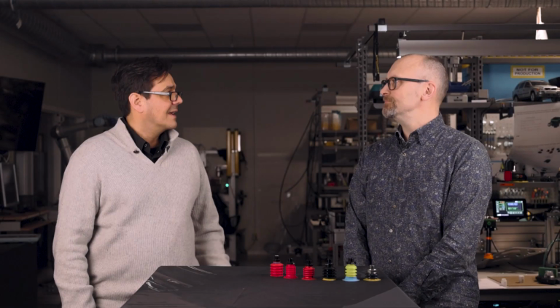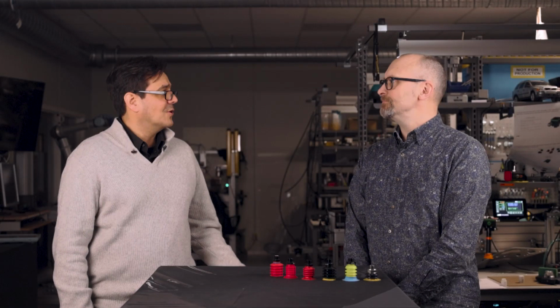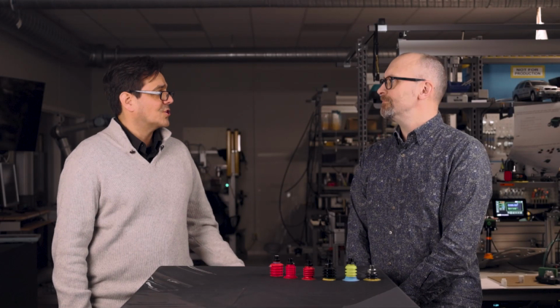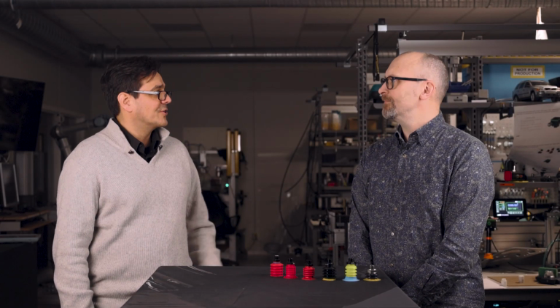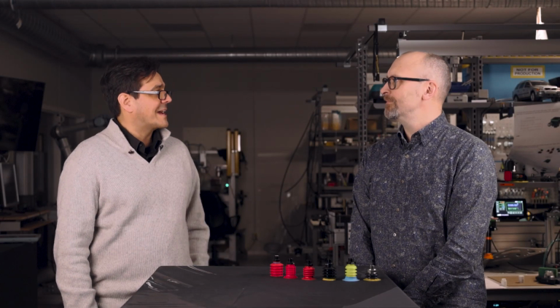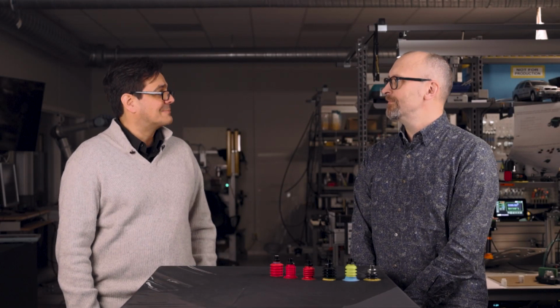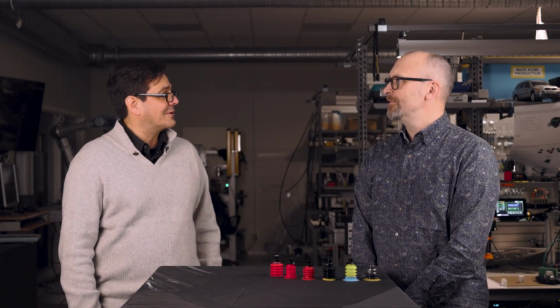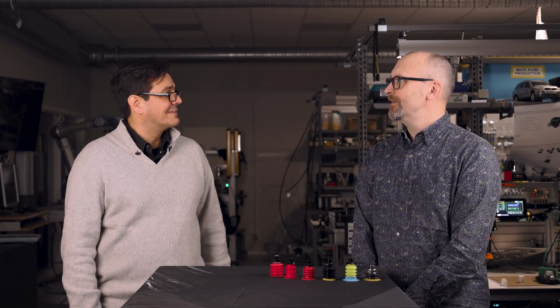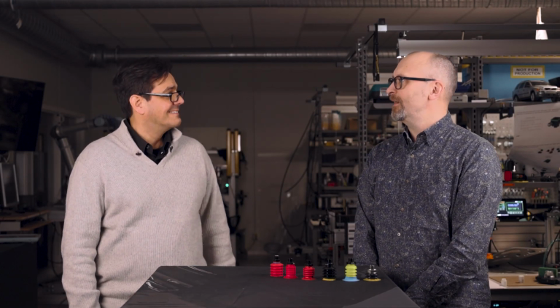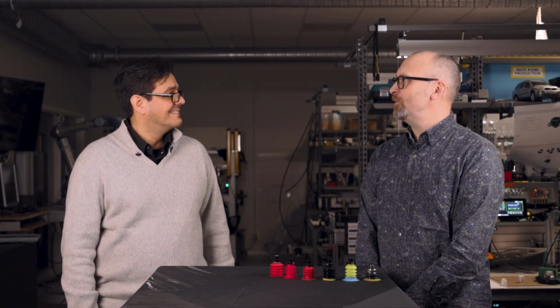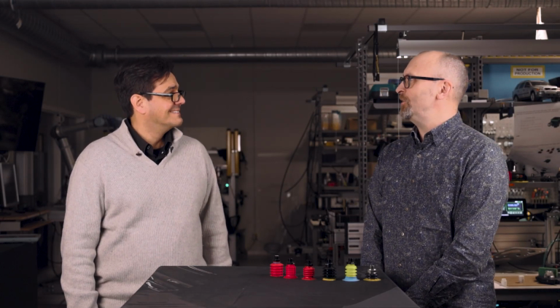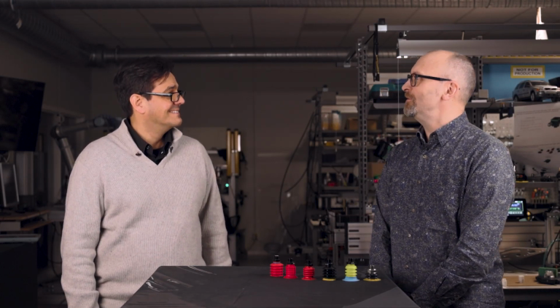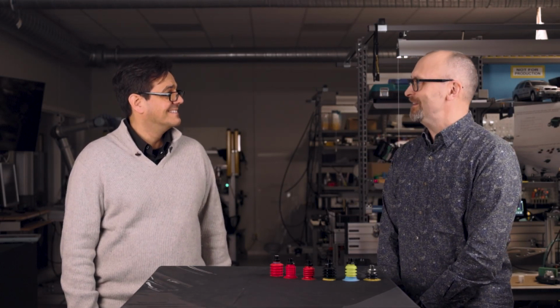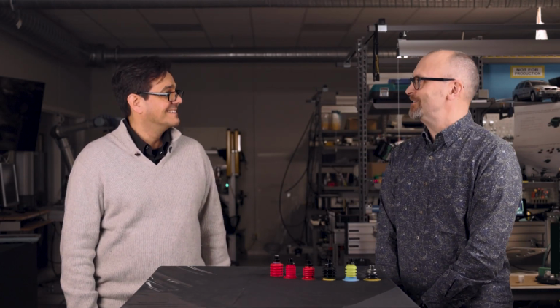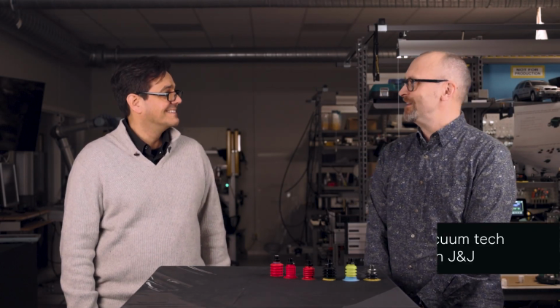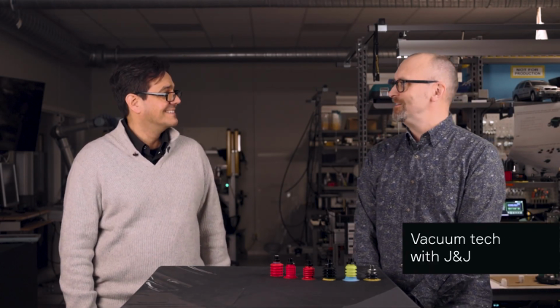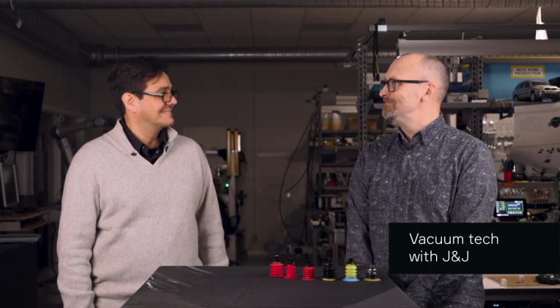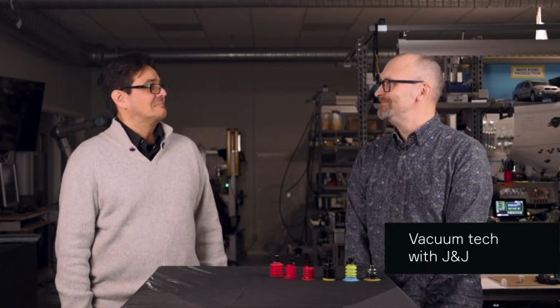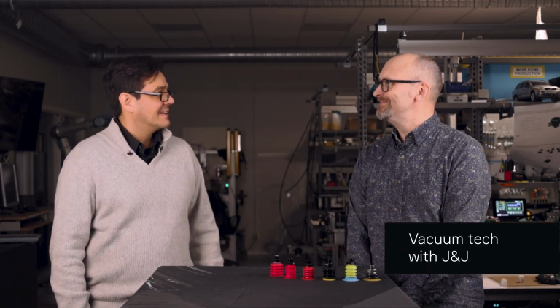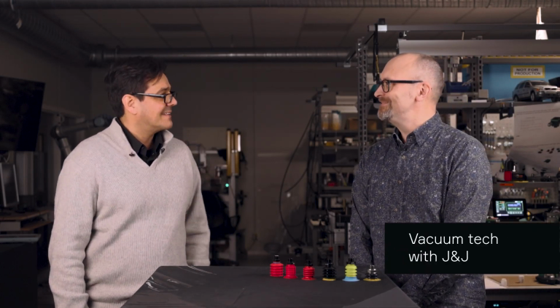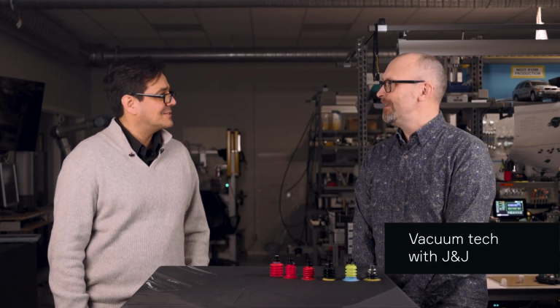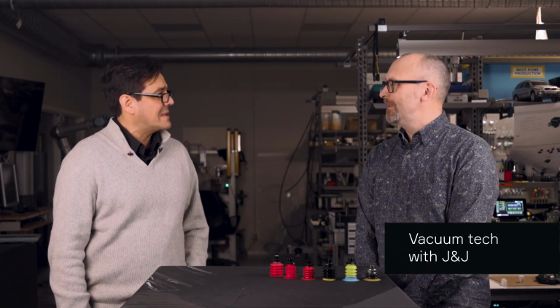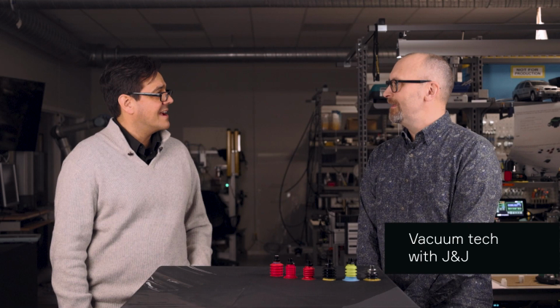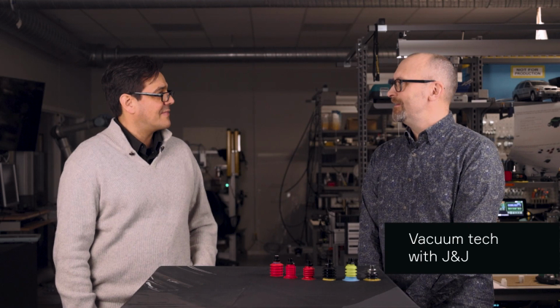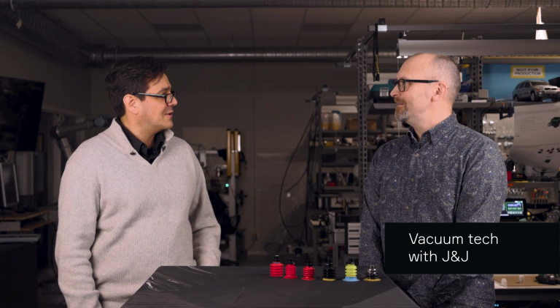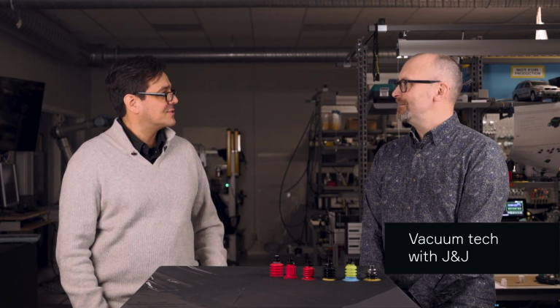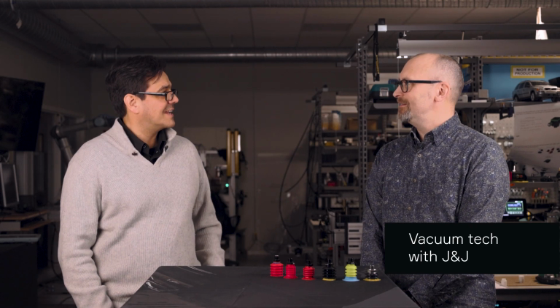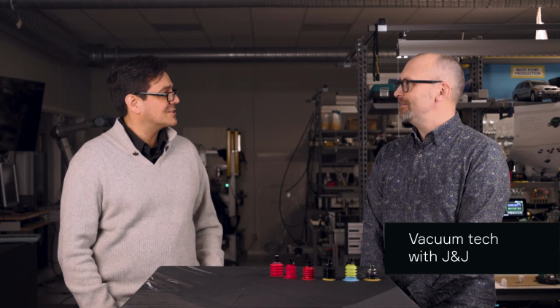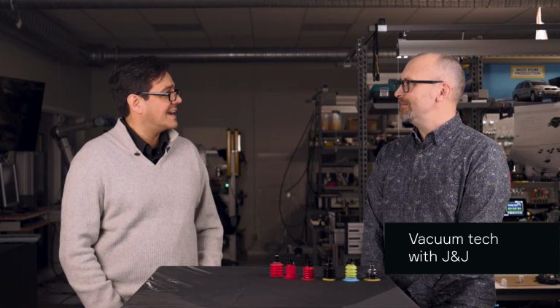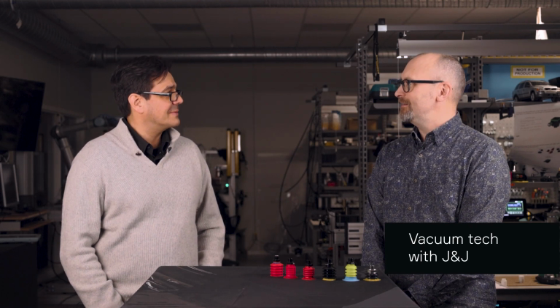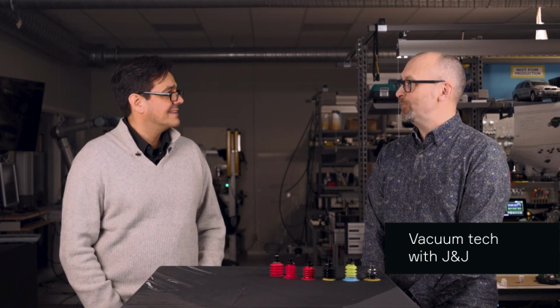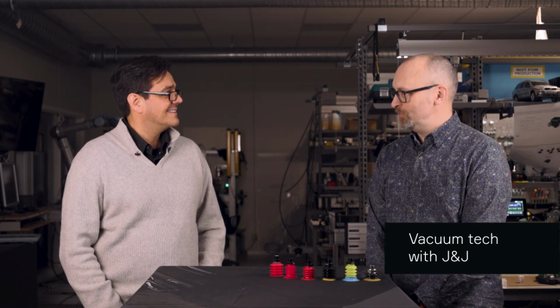Hello Johnny the expert. Hello Joe the integrator. Nice to be here. Thank you for taking the time. Absolutely.